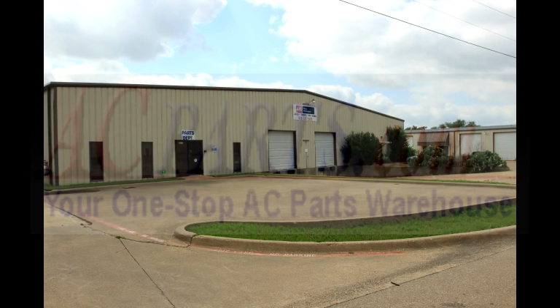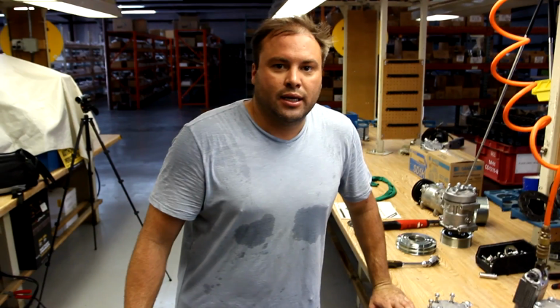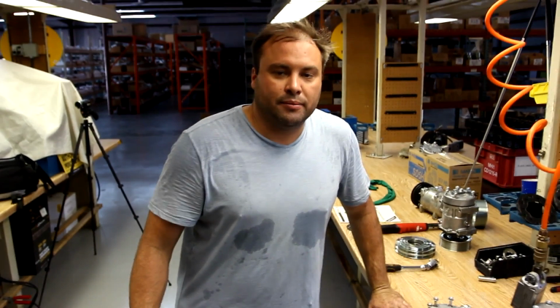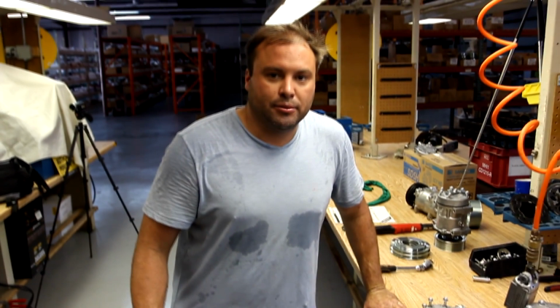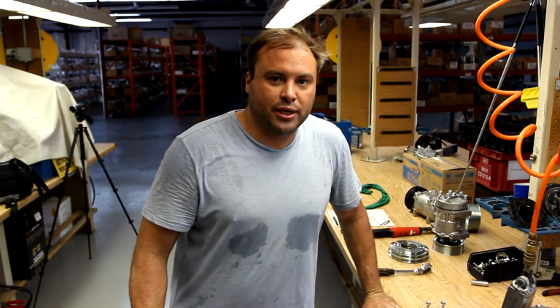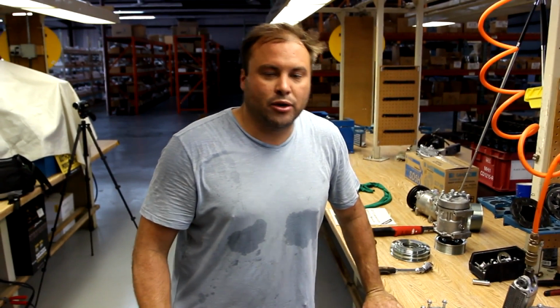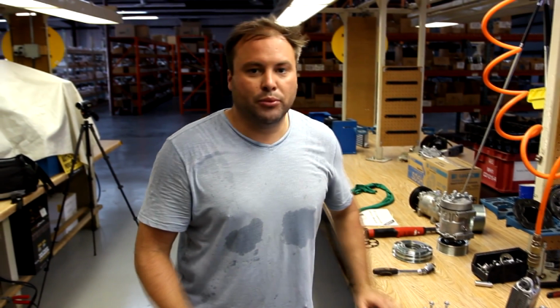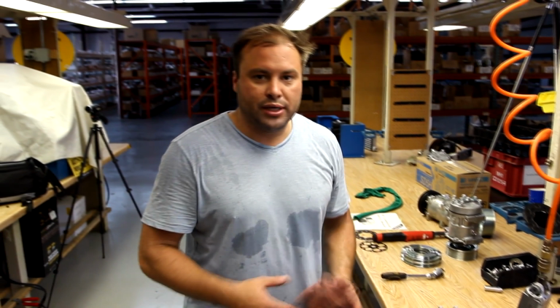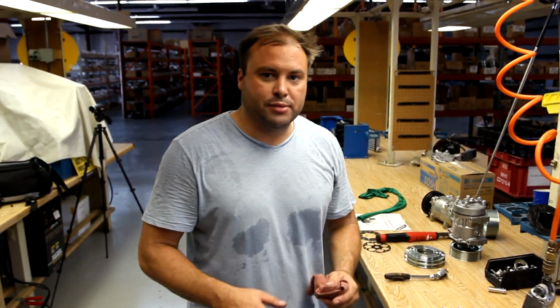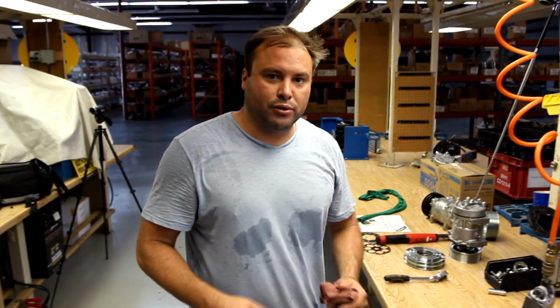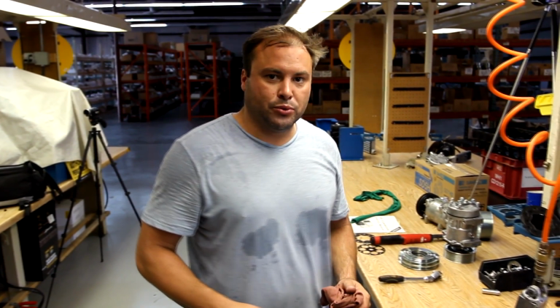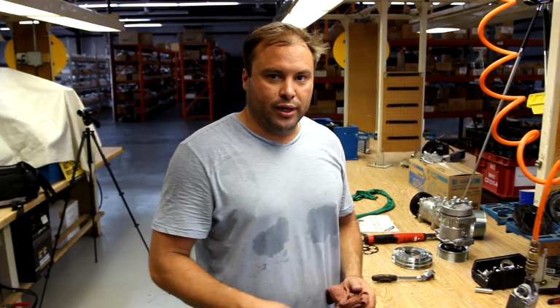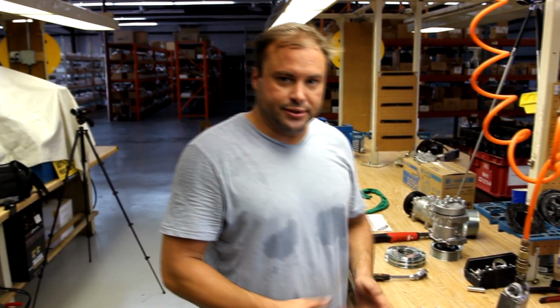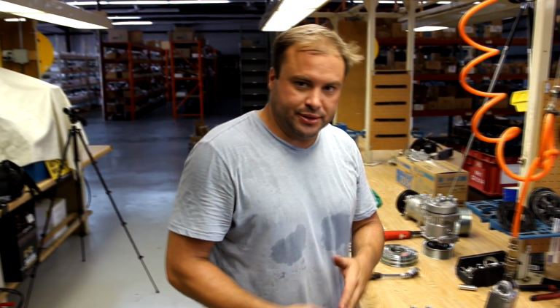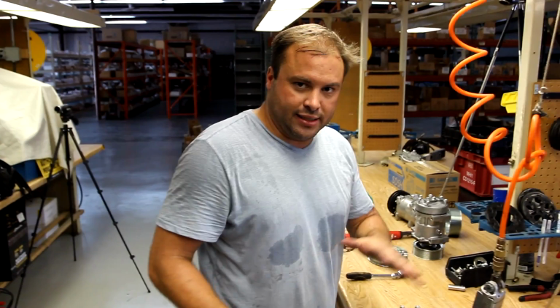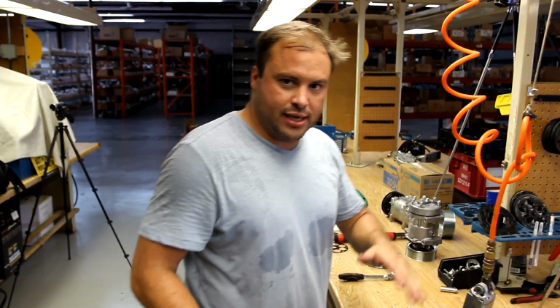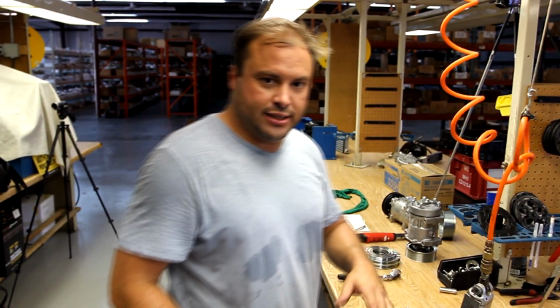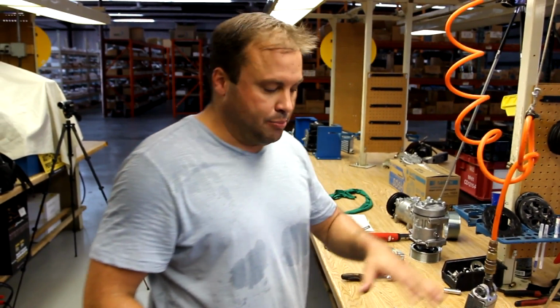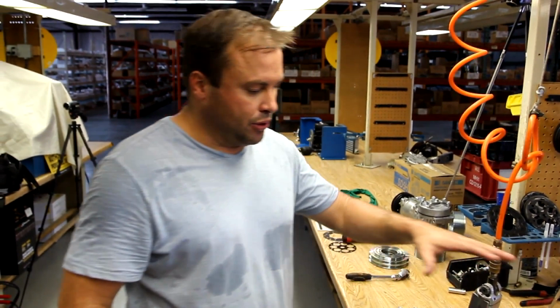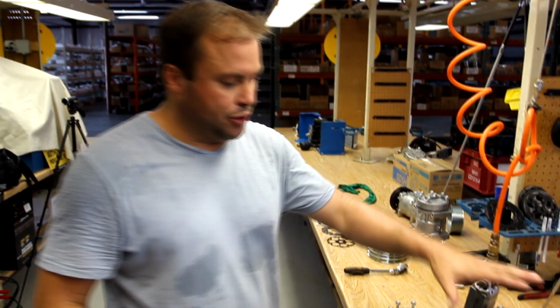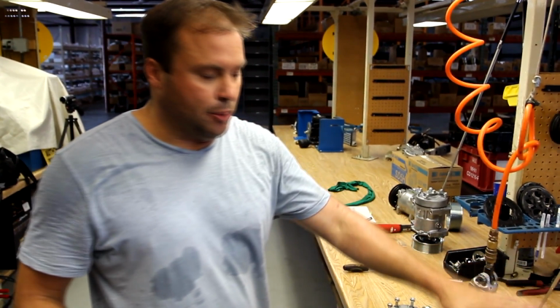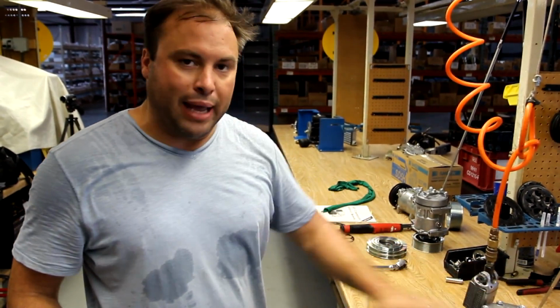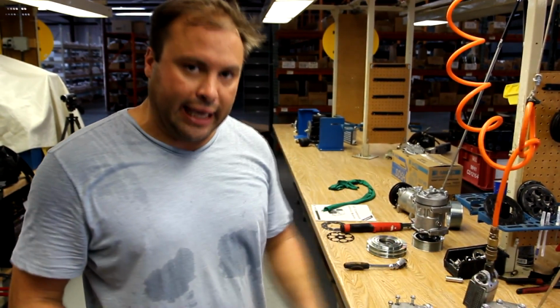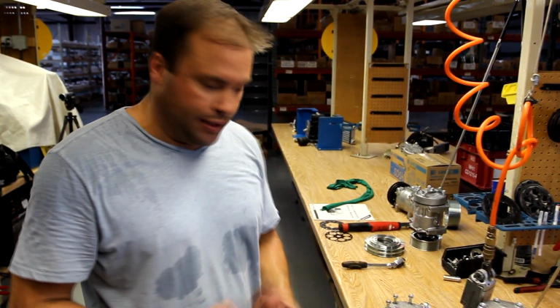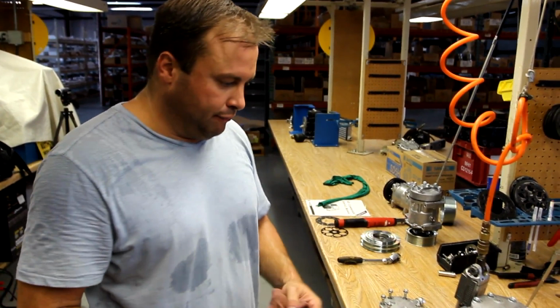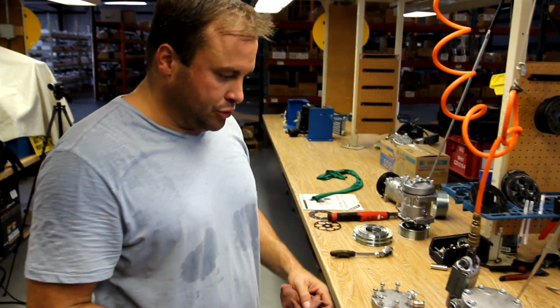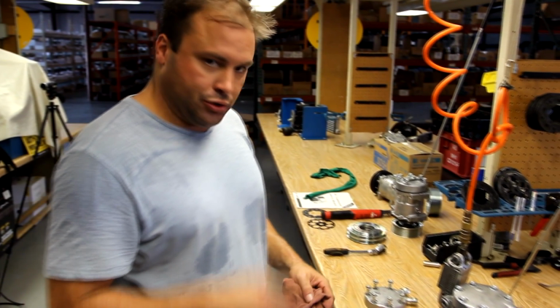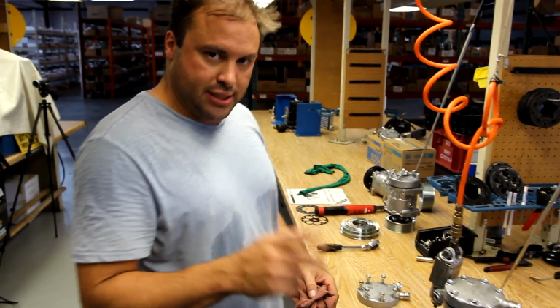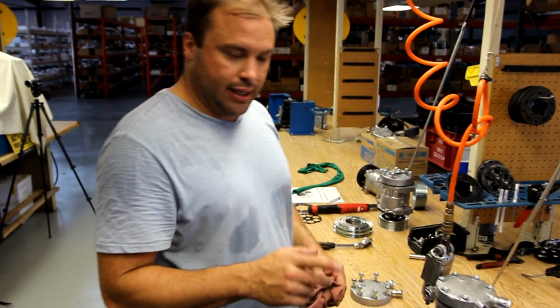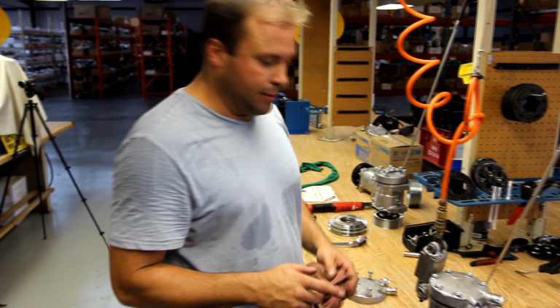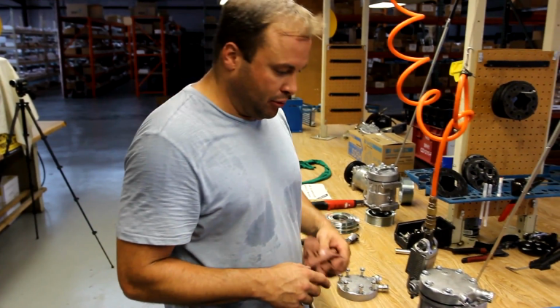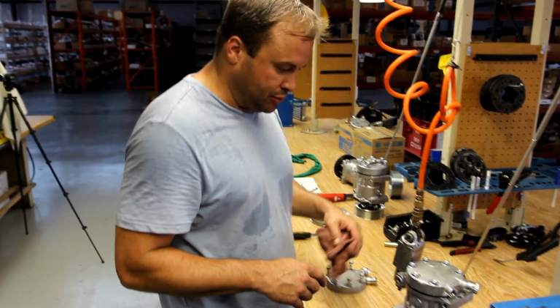Hi, I'm Ricky Coleman with AC Parts Warehouse. Today's tech tip, we're going to do a back head conversion on a sanding compressor.